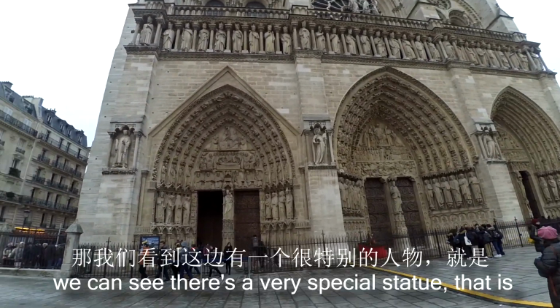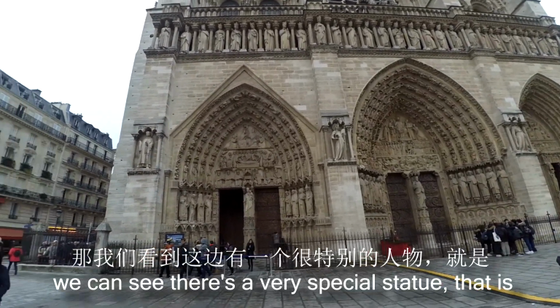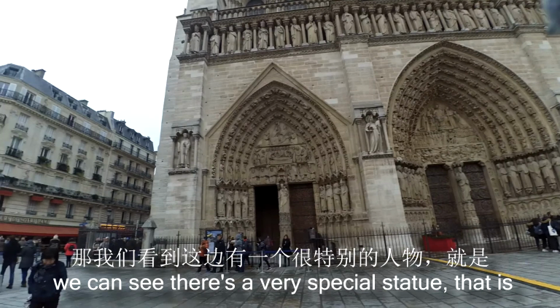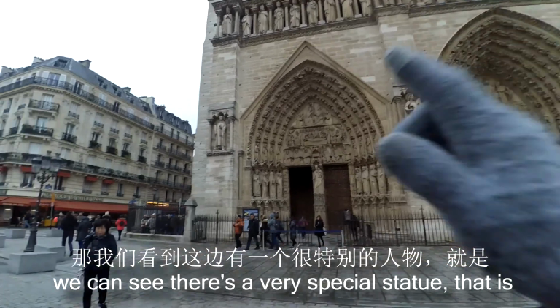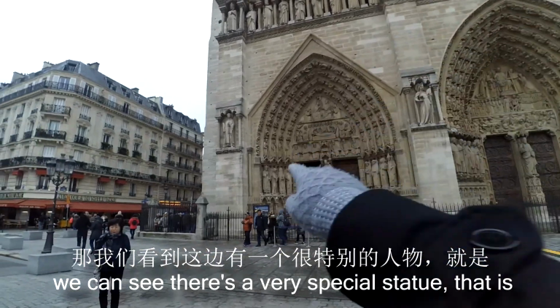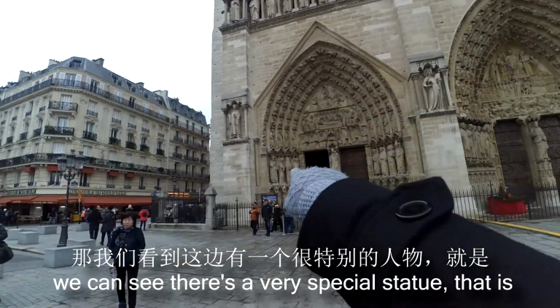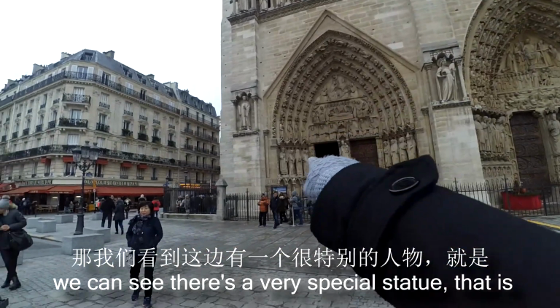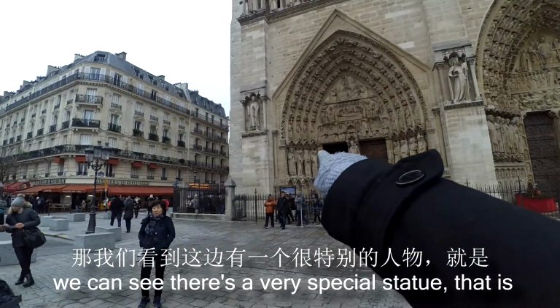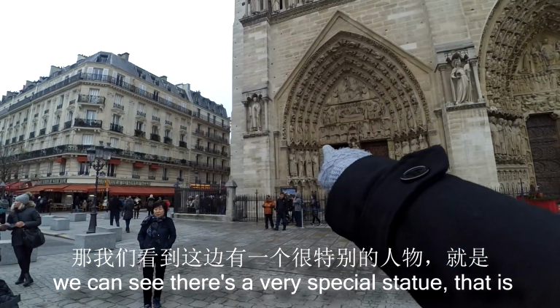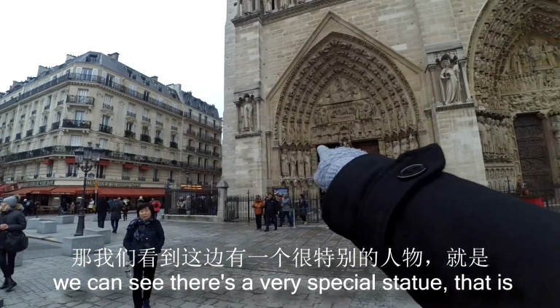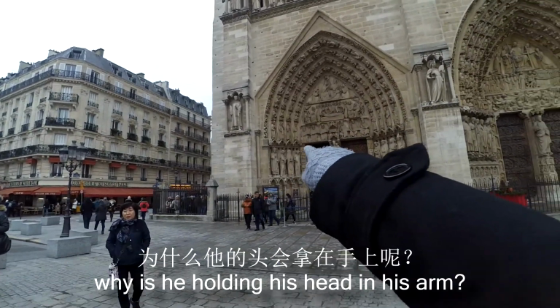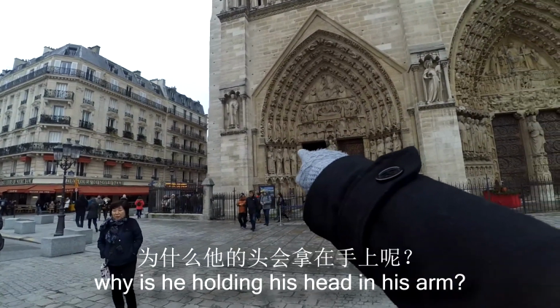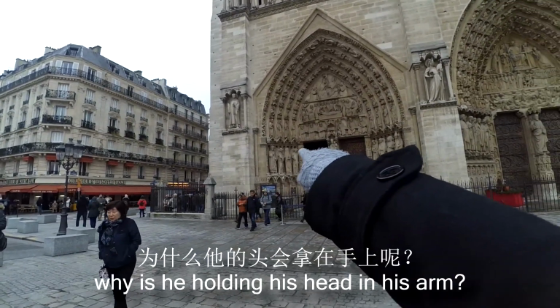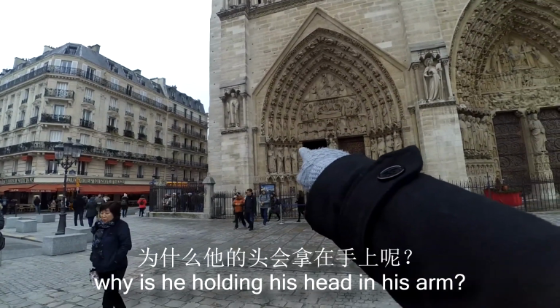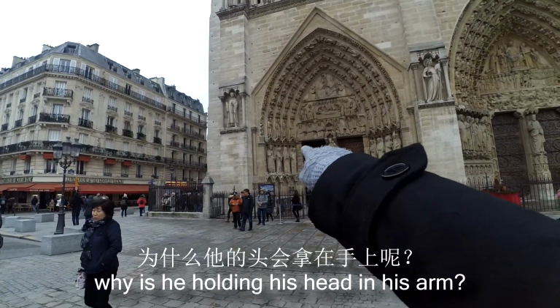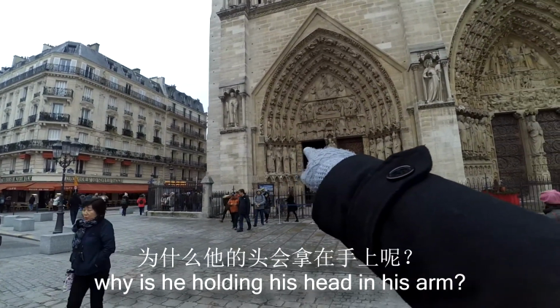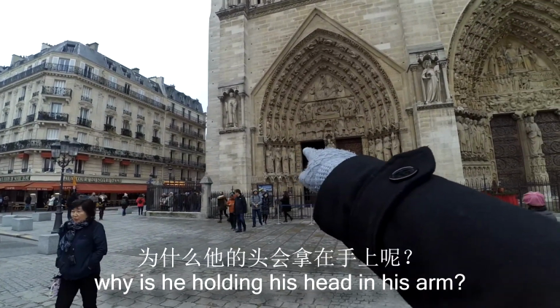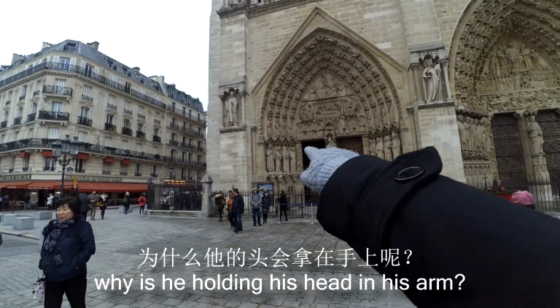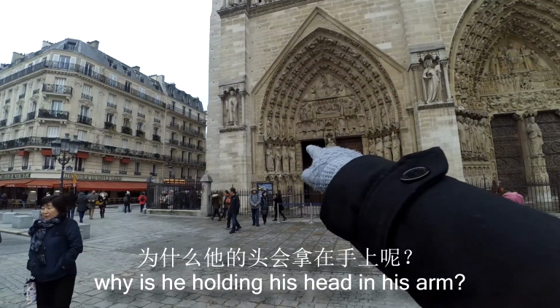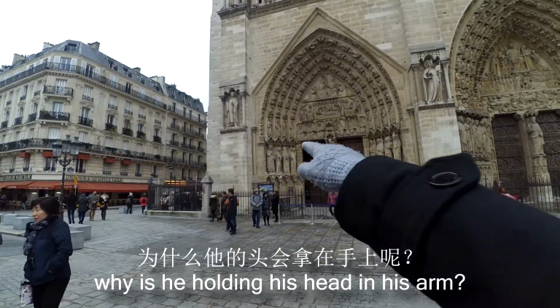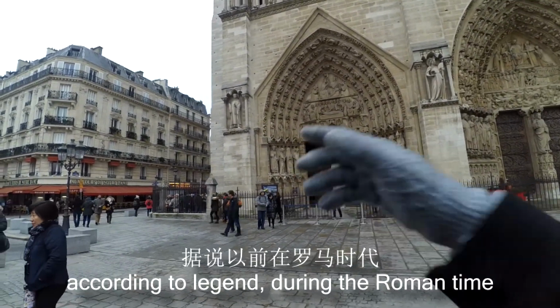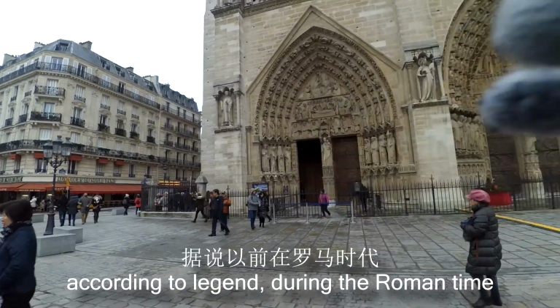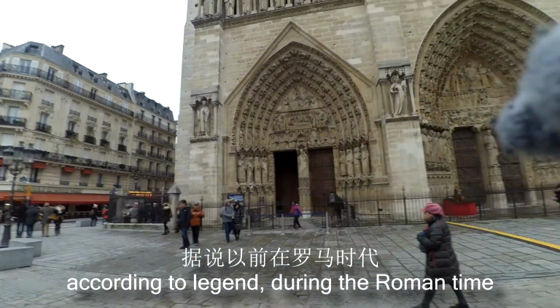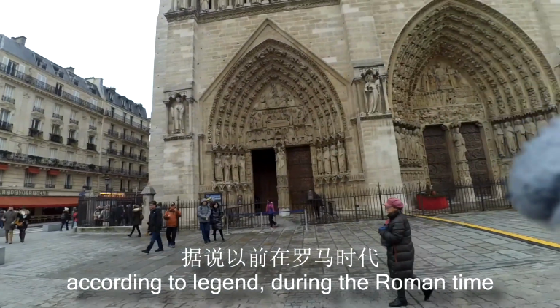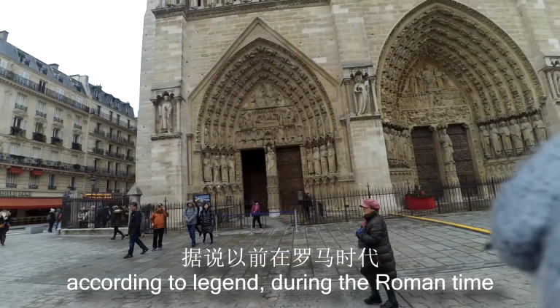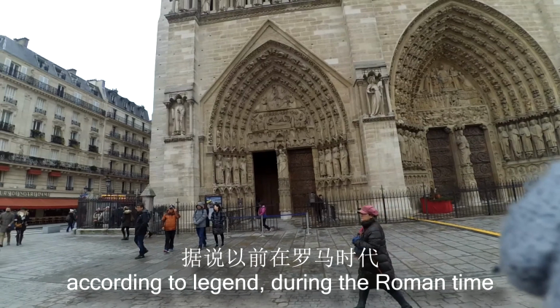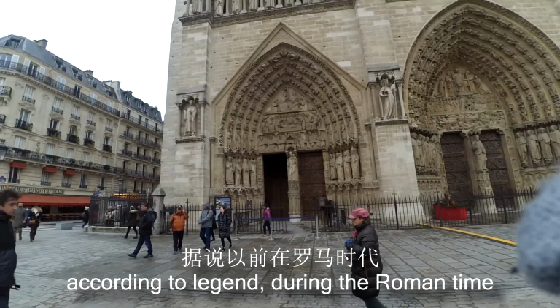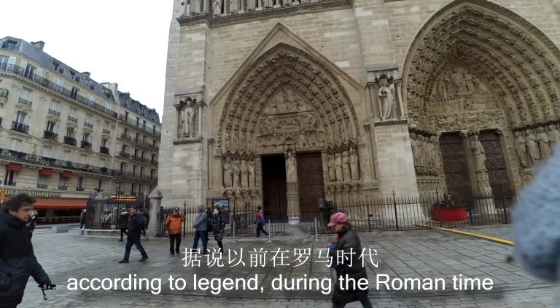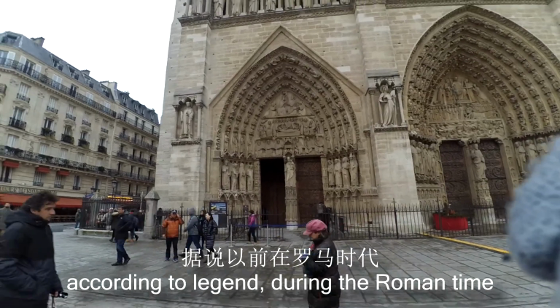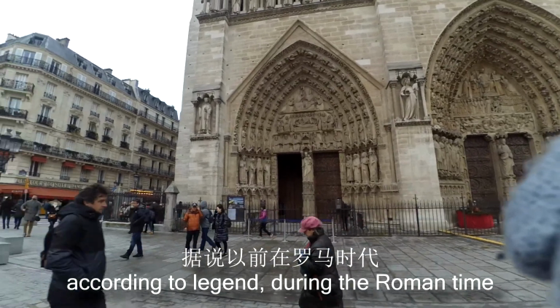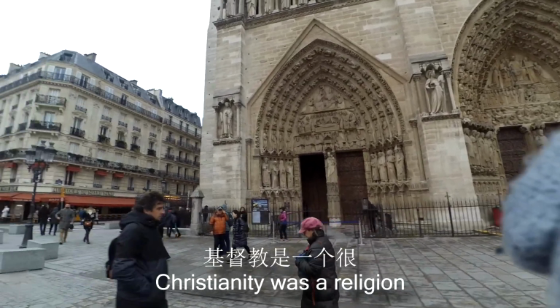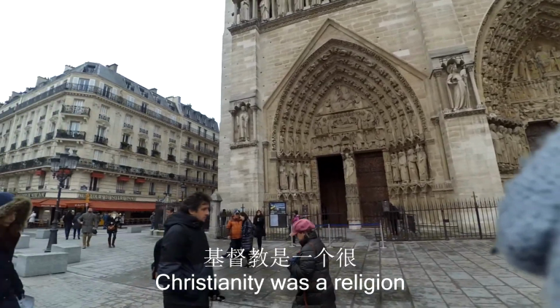We can see a very special statue here. Why is he holding his head in his hand? According to the story from the Roman era...